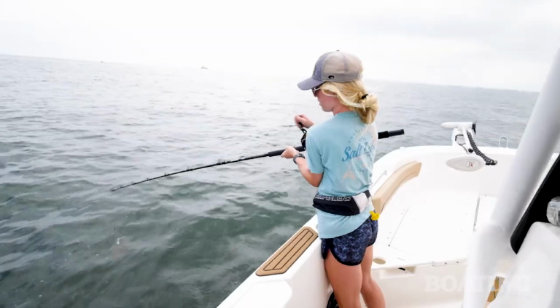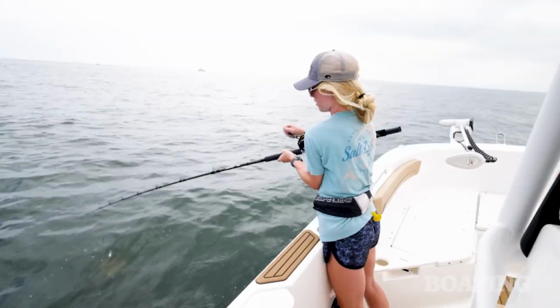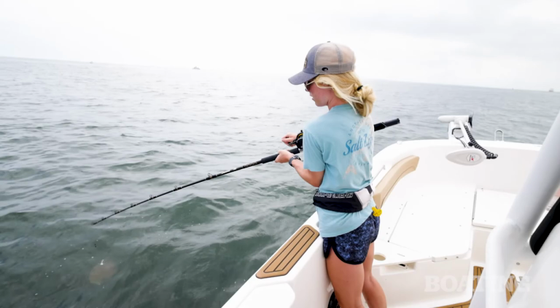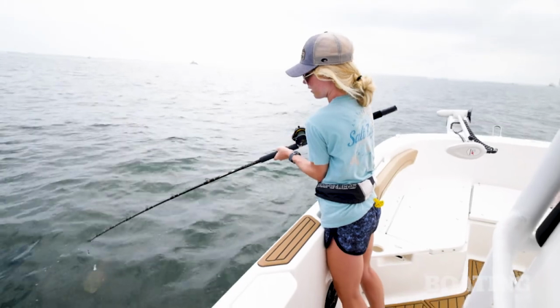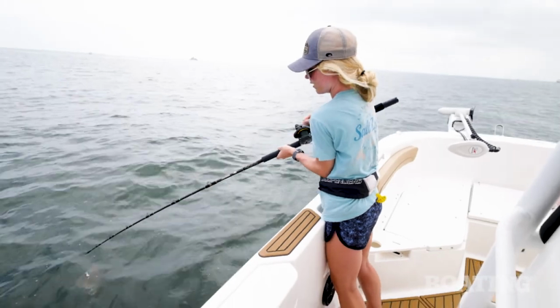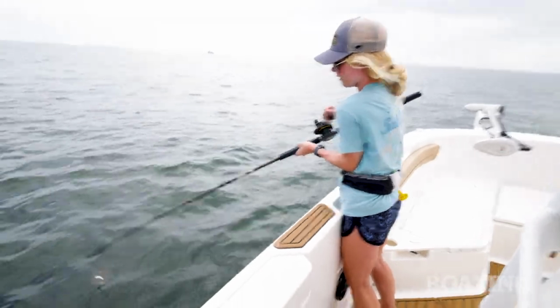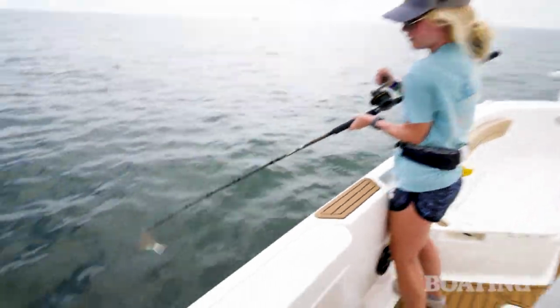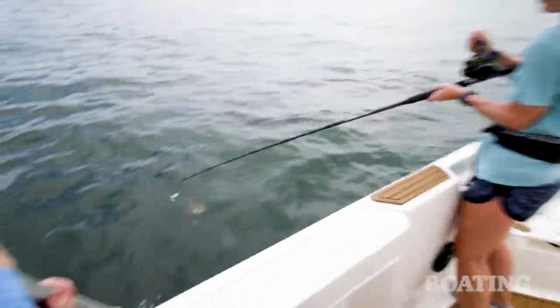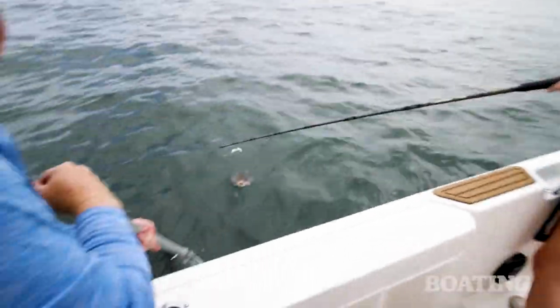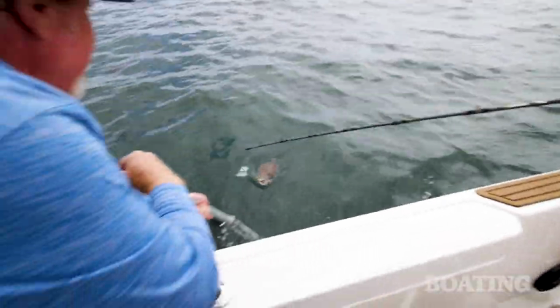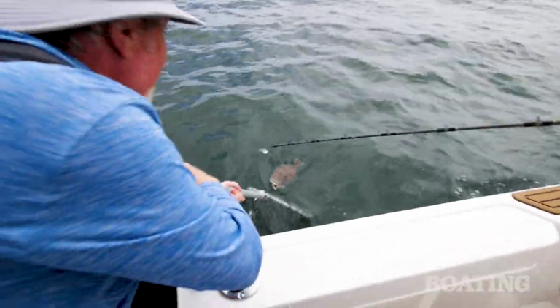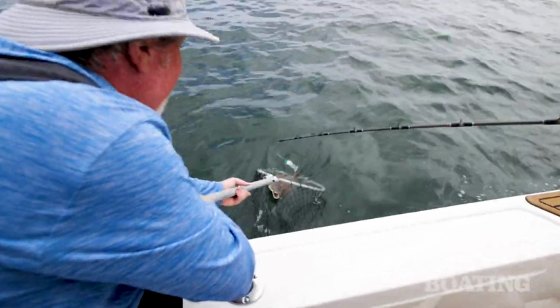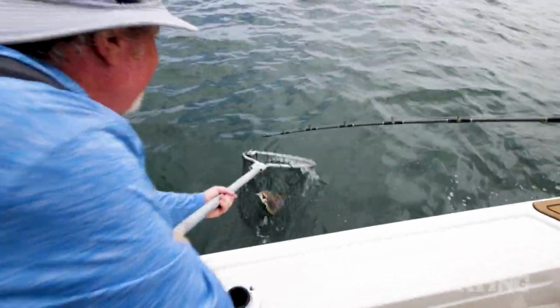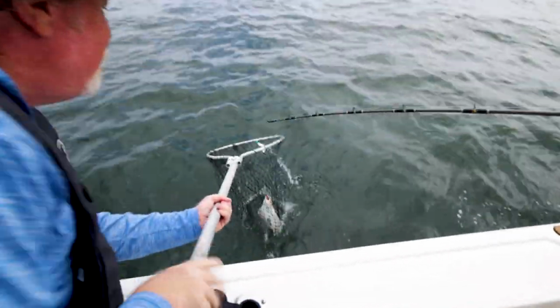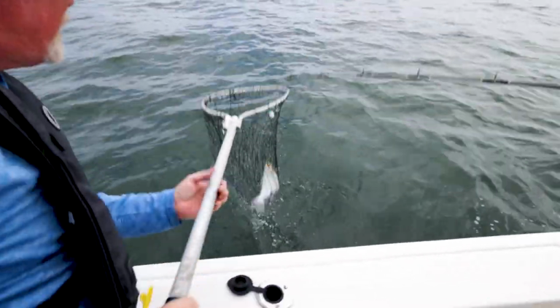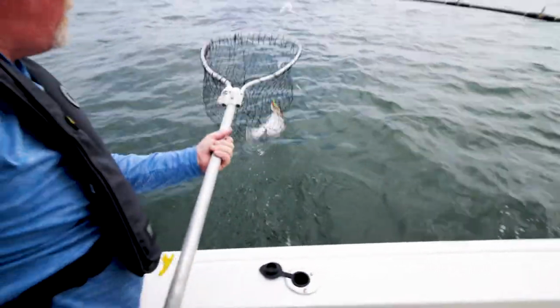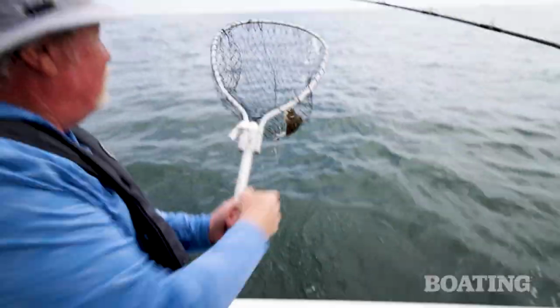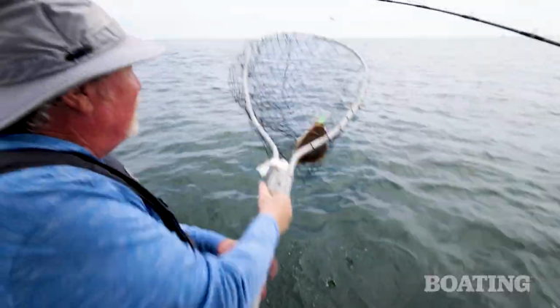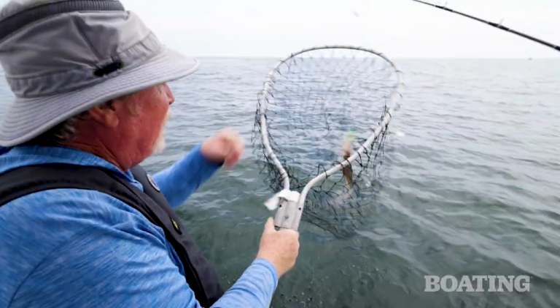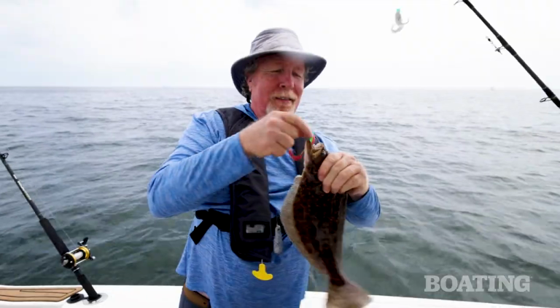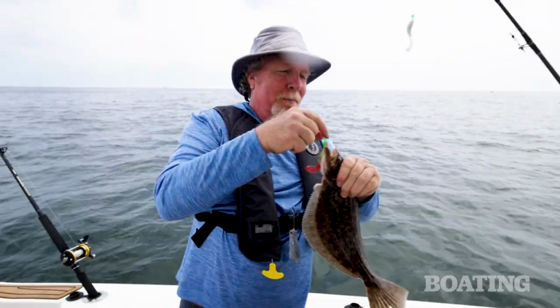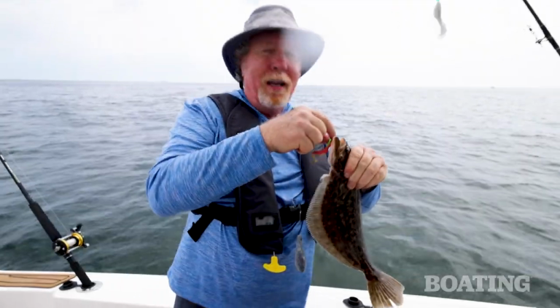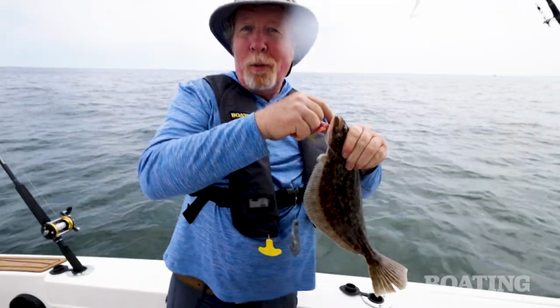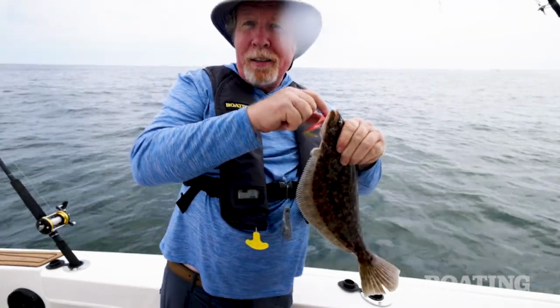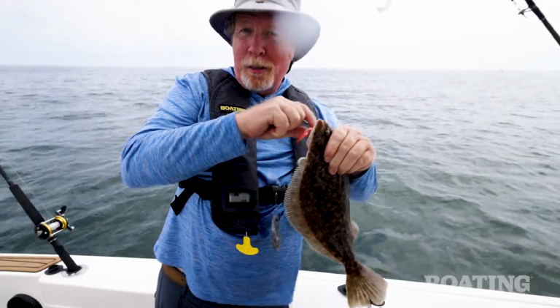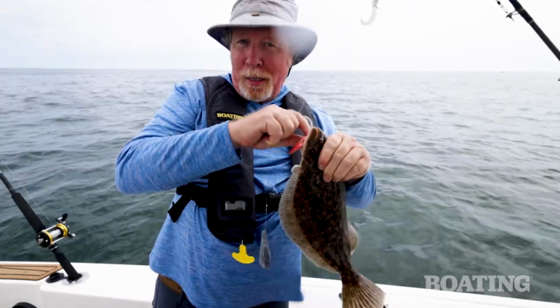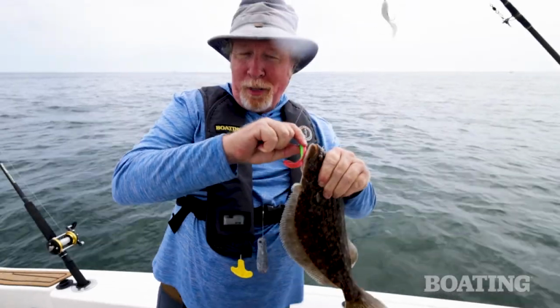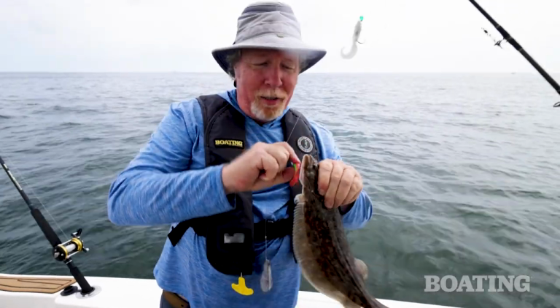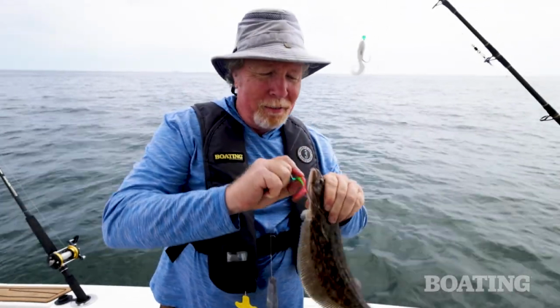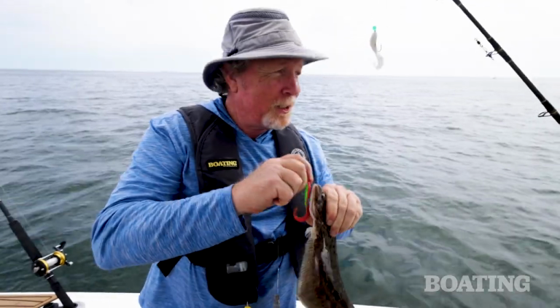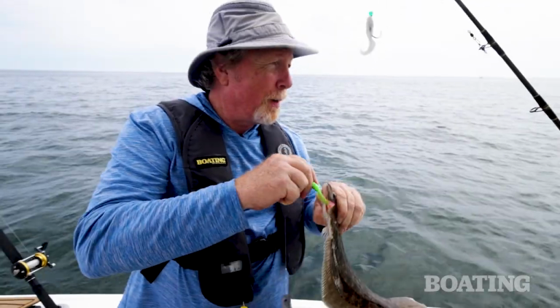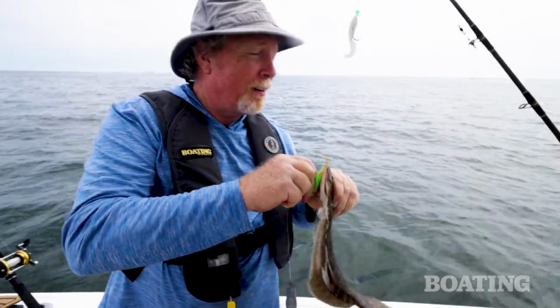Took out a fluke. Here we go — bring it to the net. In we go. It's a fluke — elsewhere it's known as a summer flounder. Nice job, Kira.